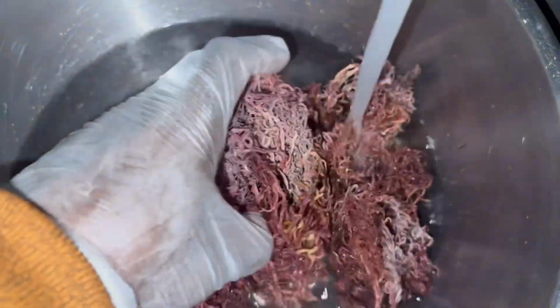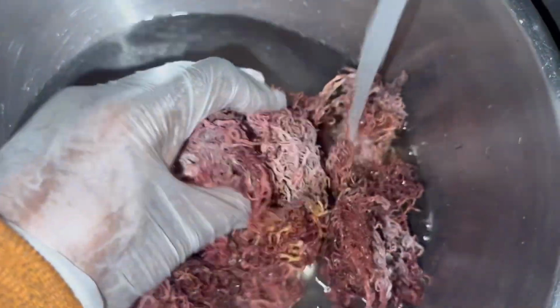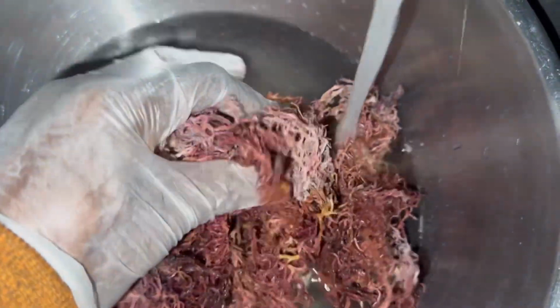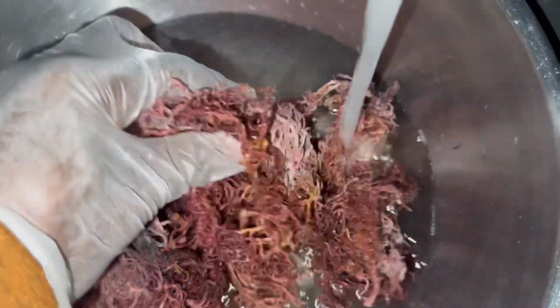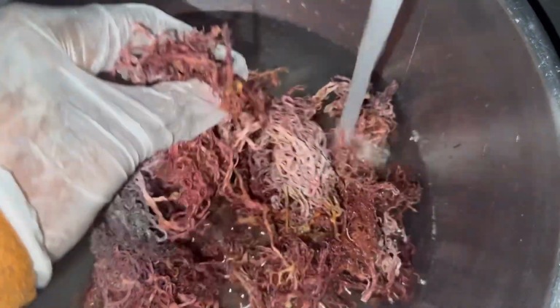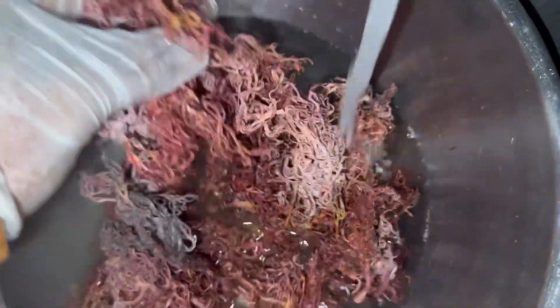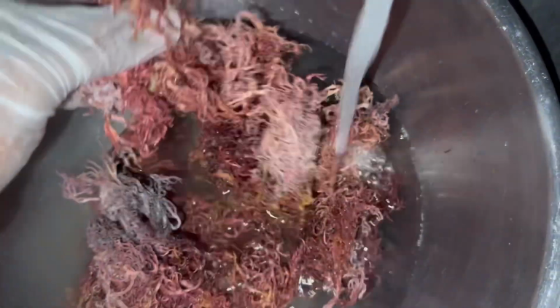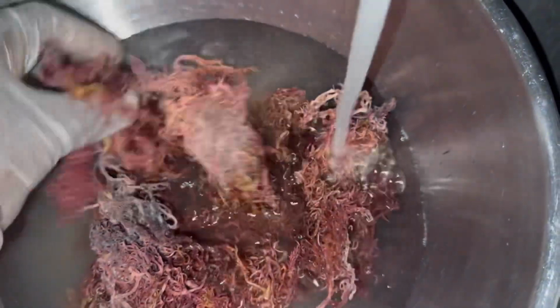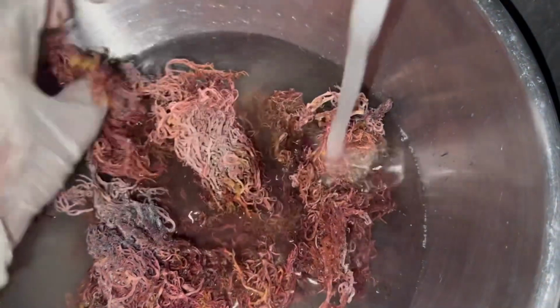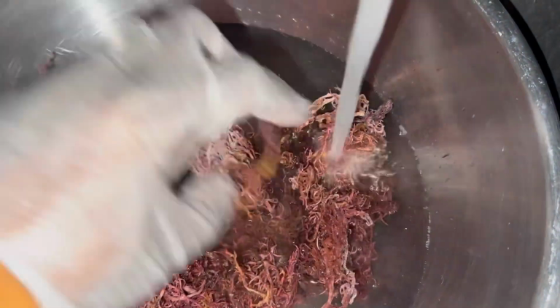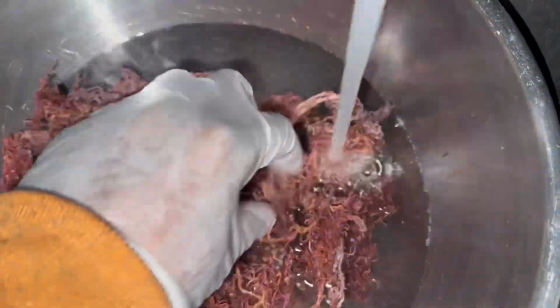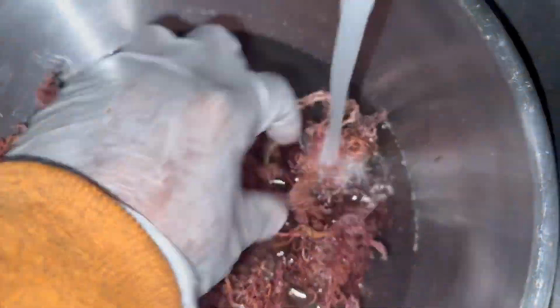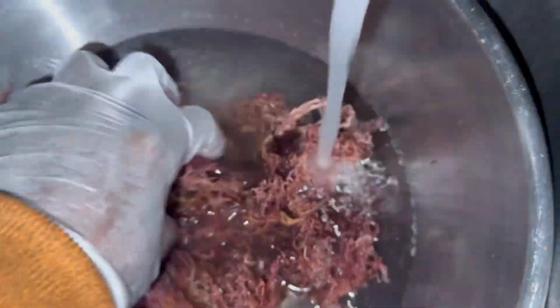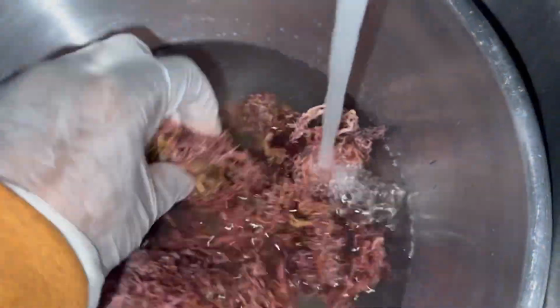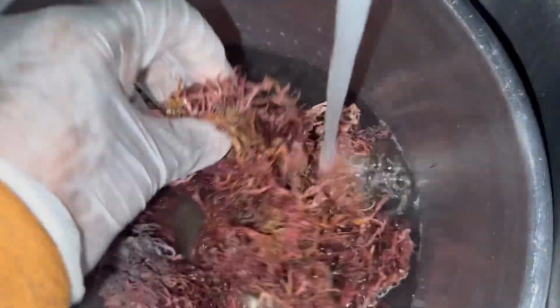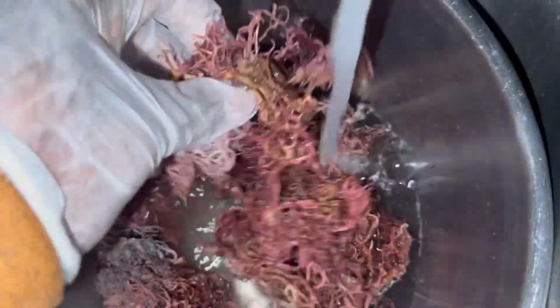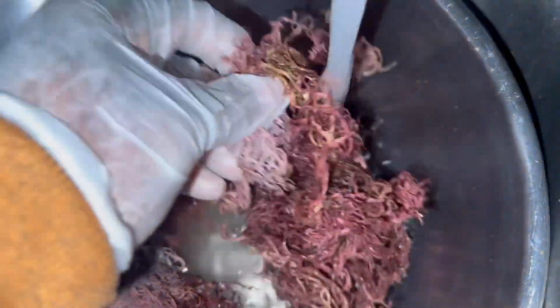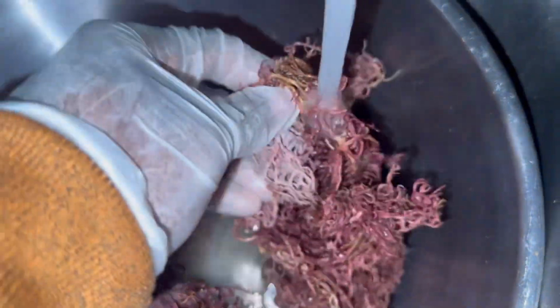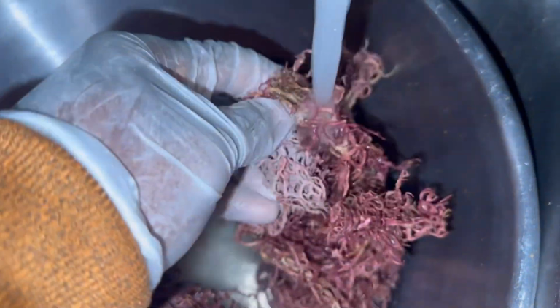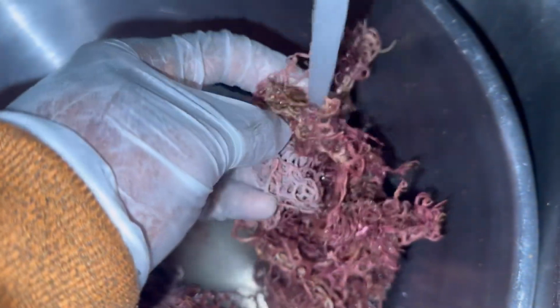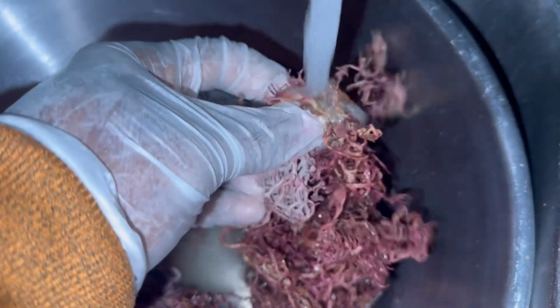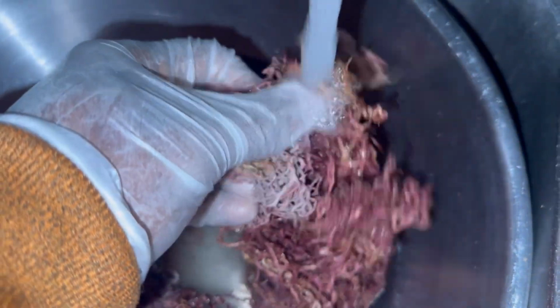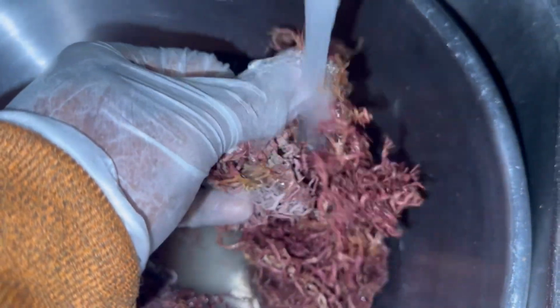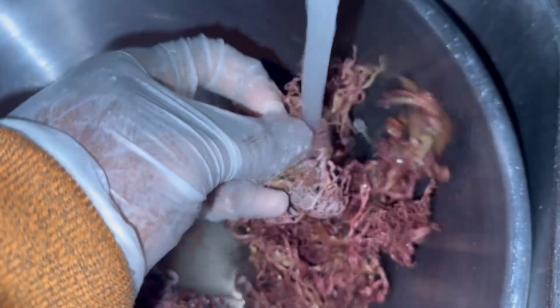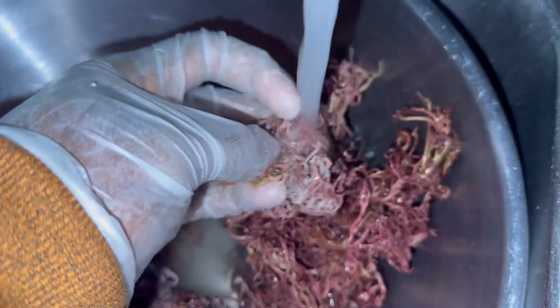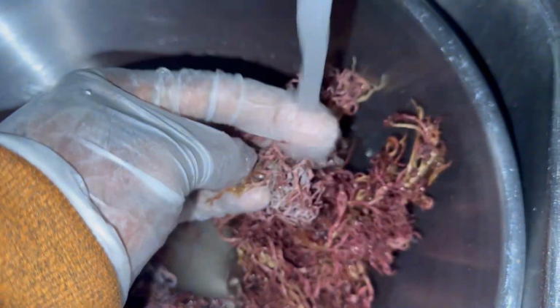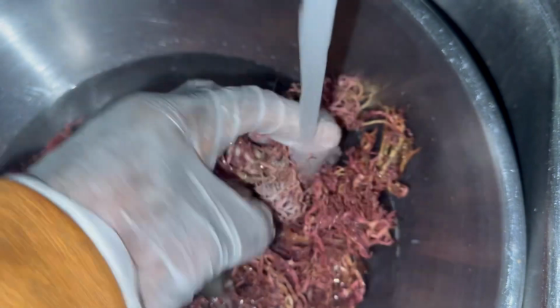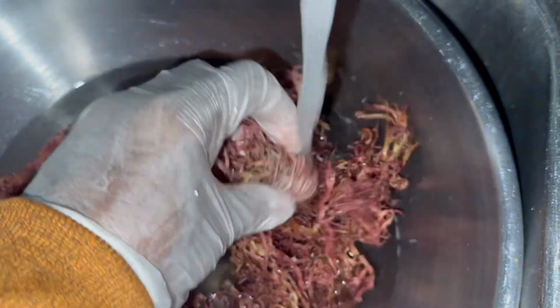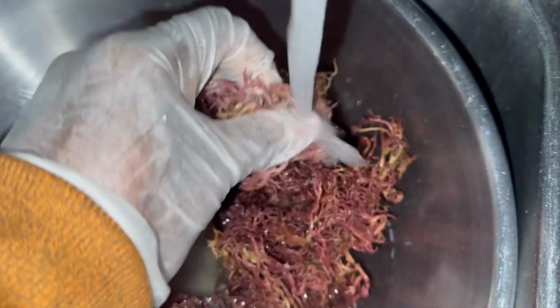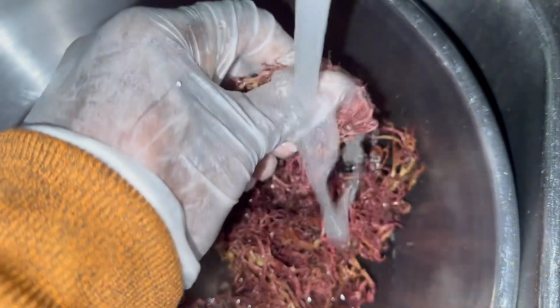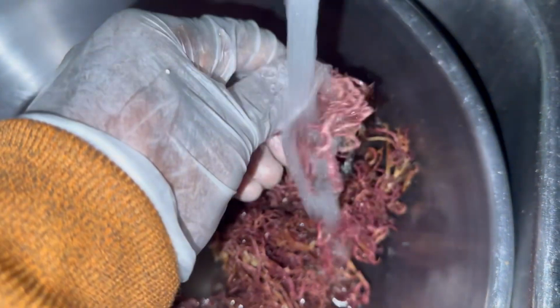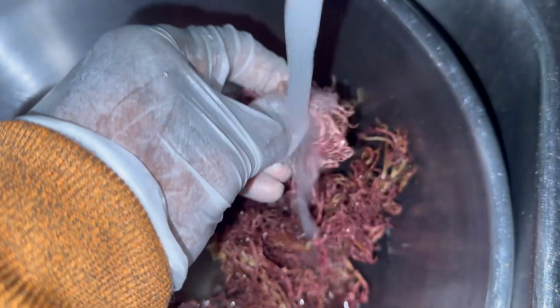Get your strainer and get you a metal bowl. Get your water, get your sink water running.